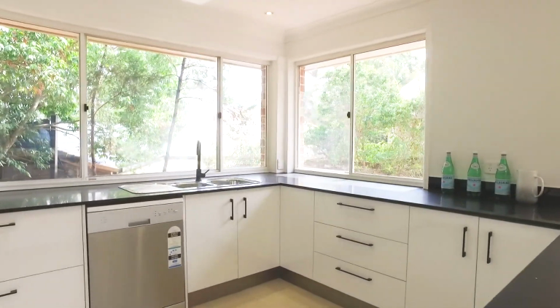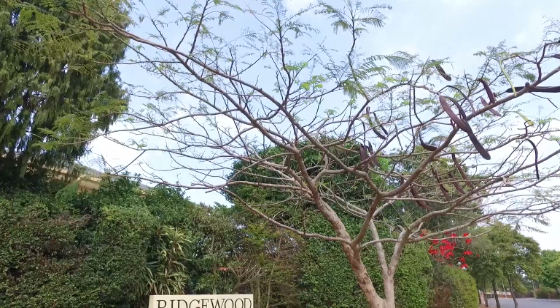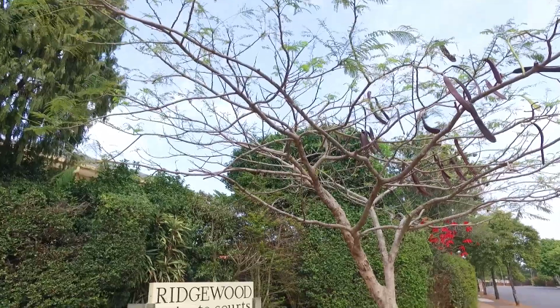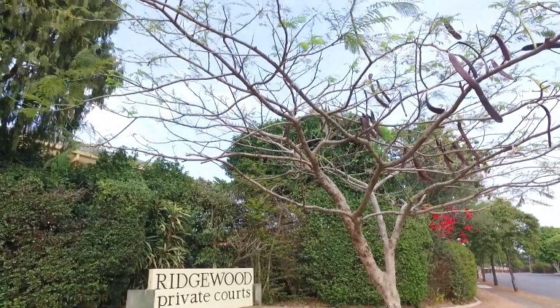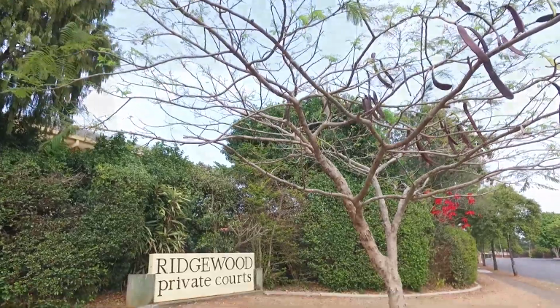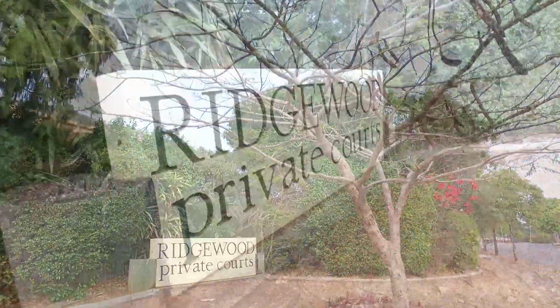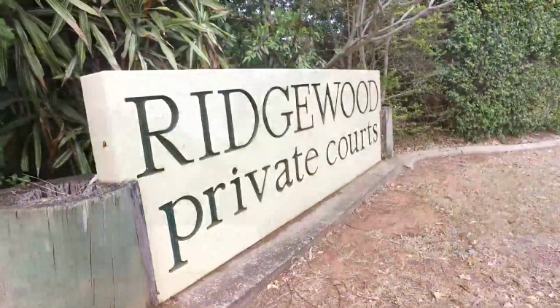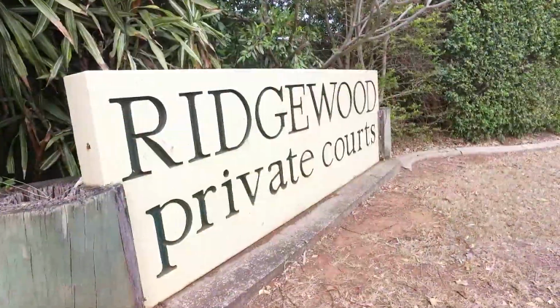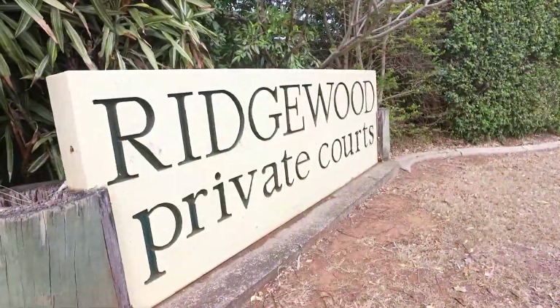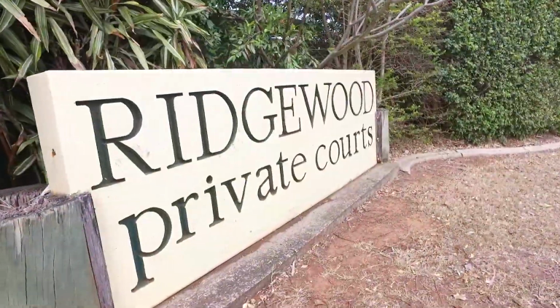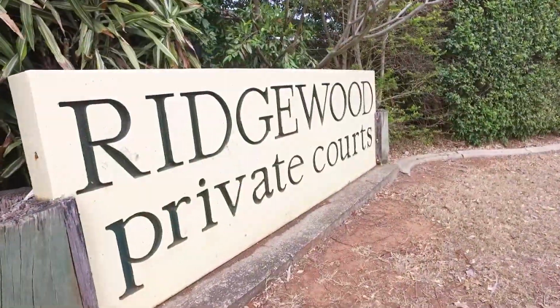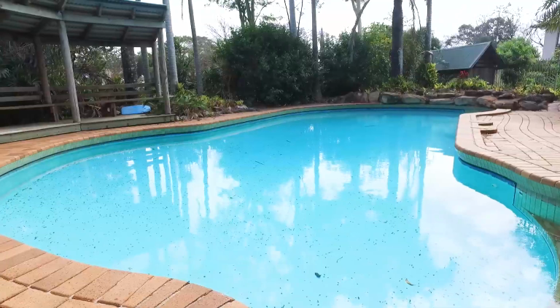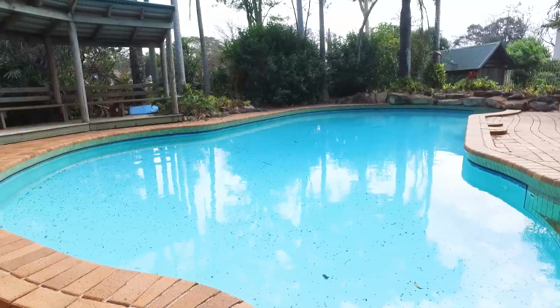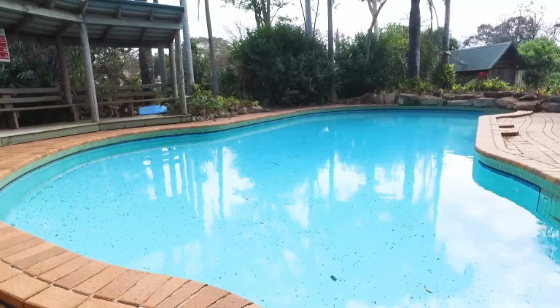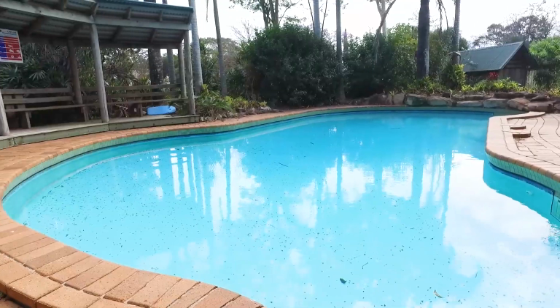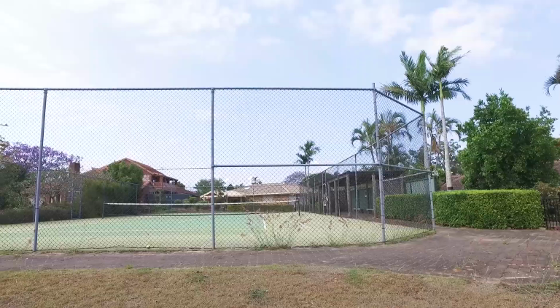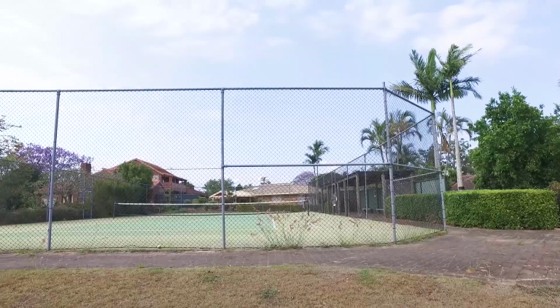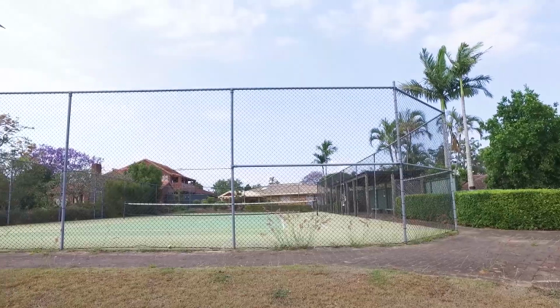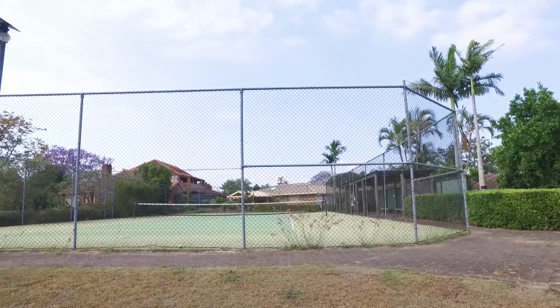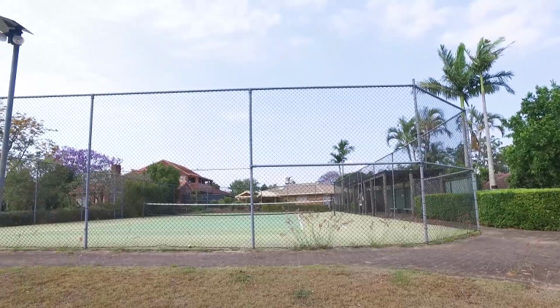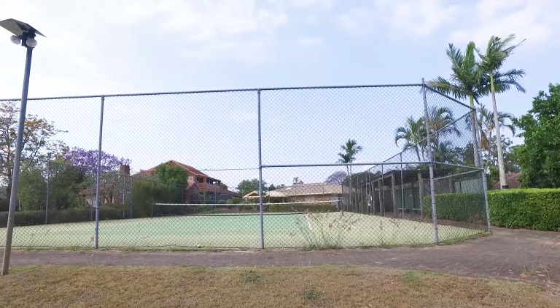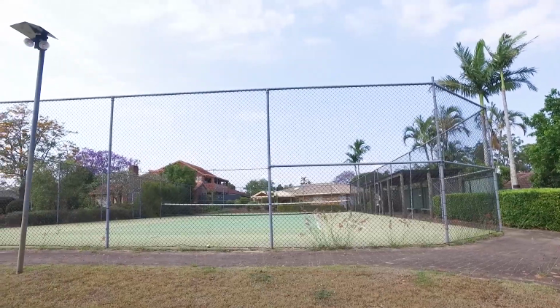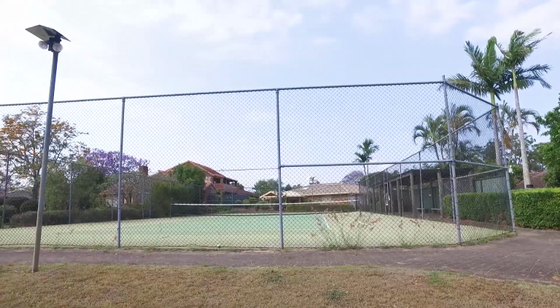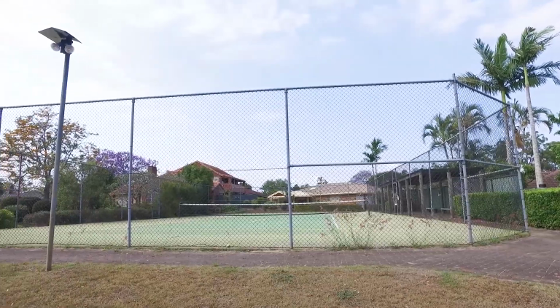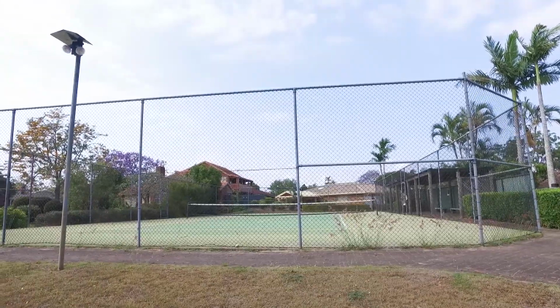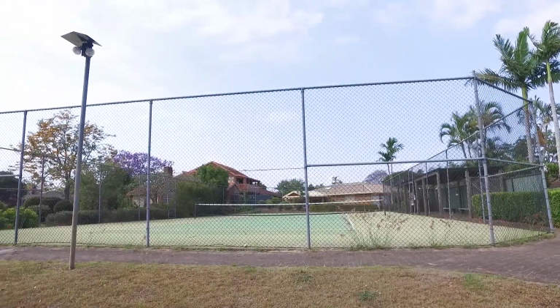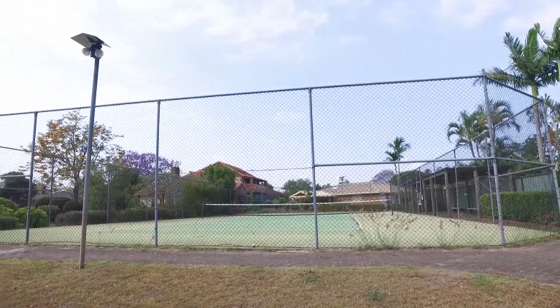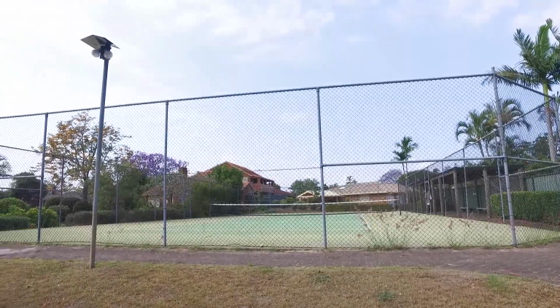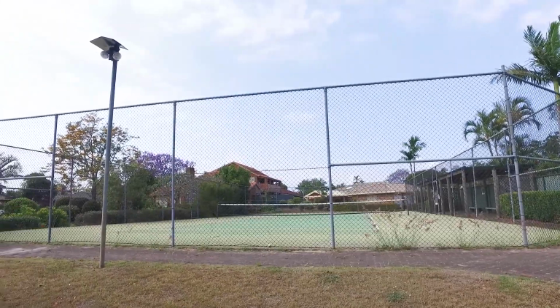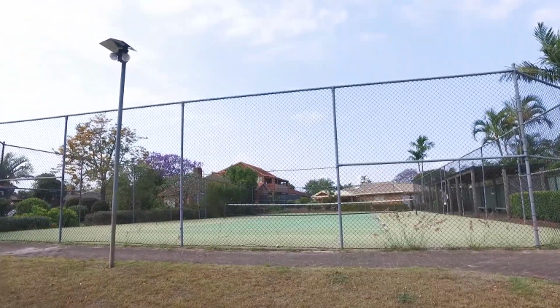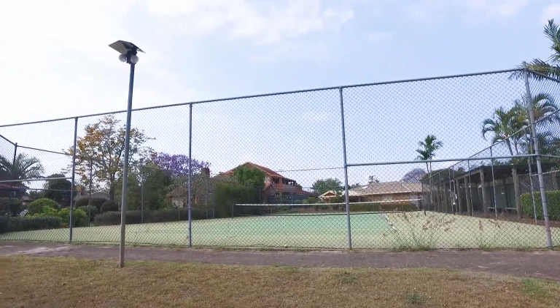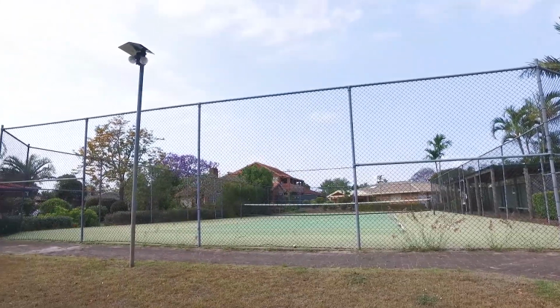Ridgewood Estates comes with its own swimming pool, tennis courts, and picnic barbecue area for all of your pleasures.